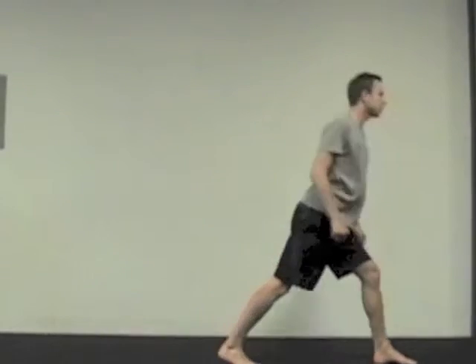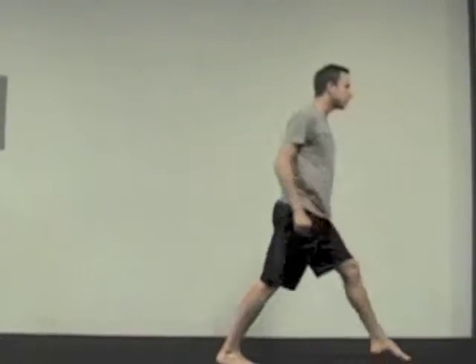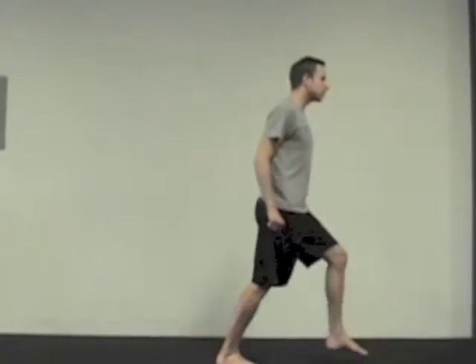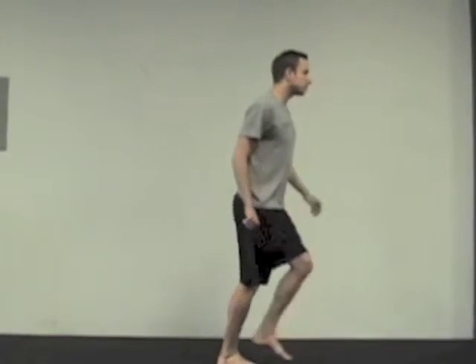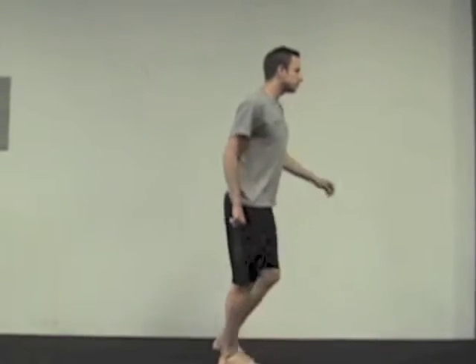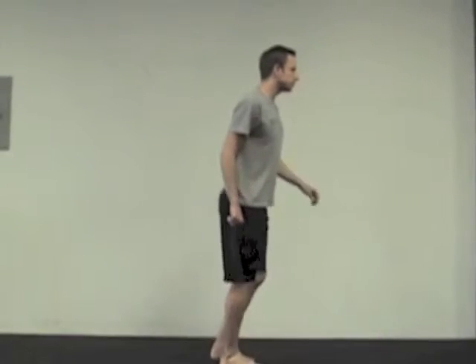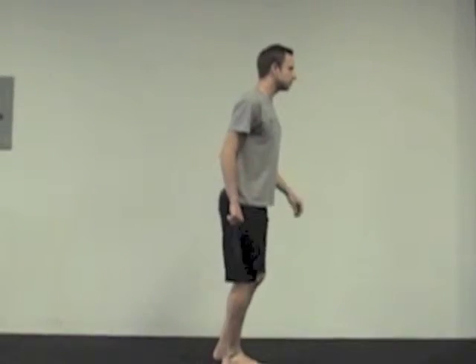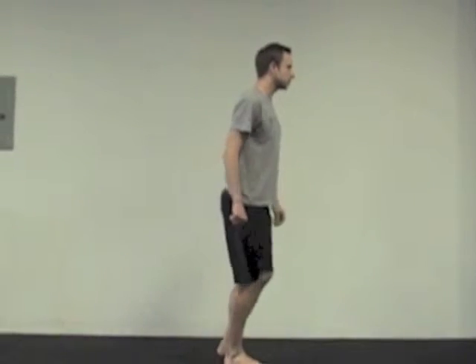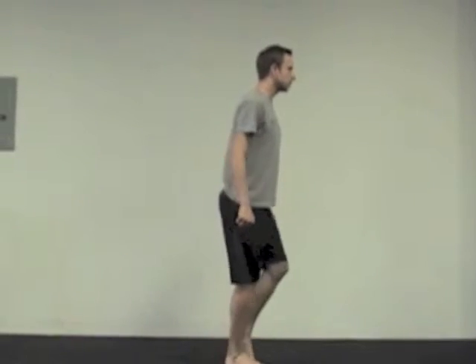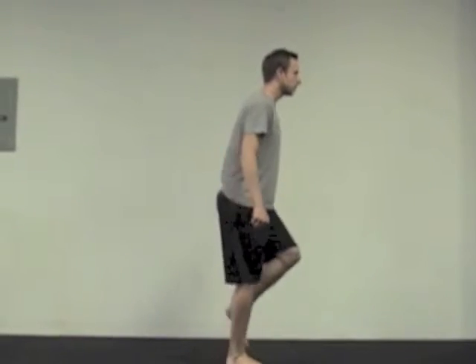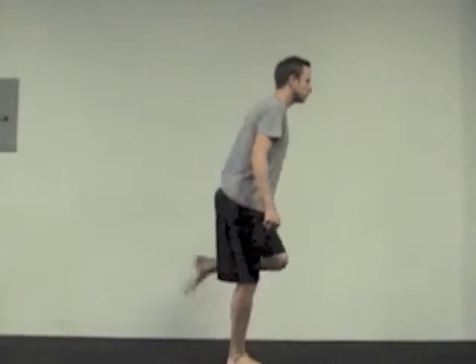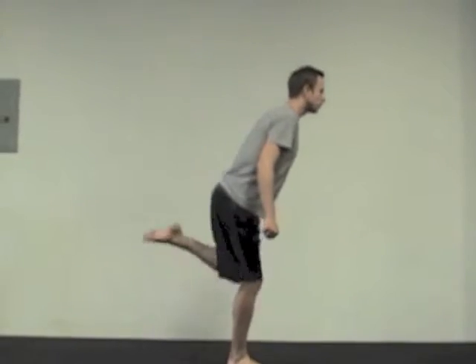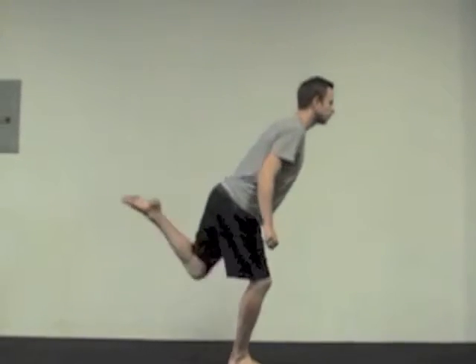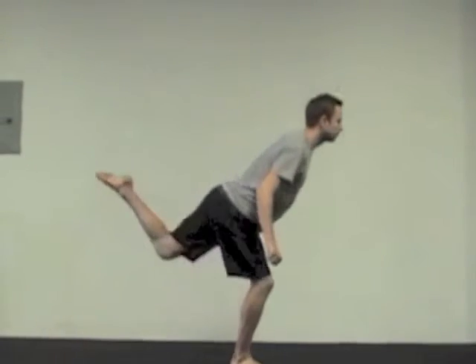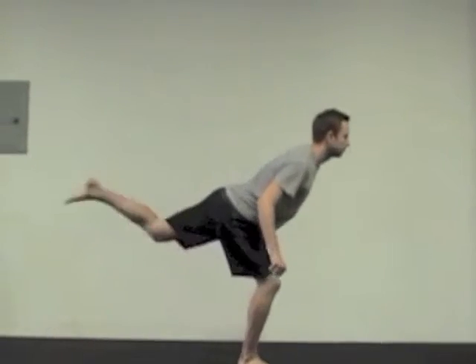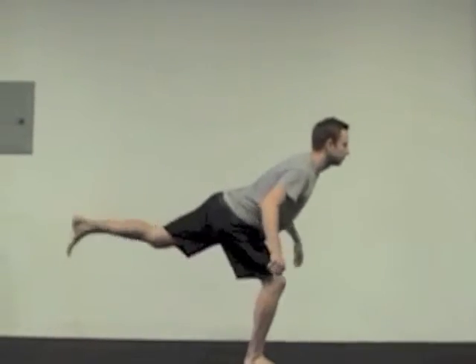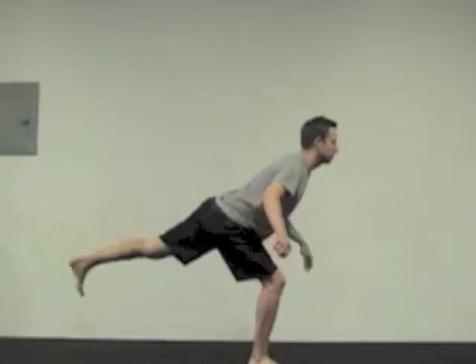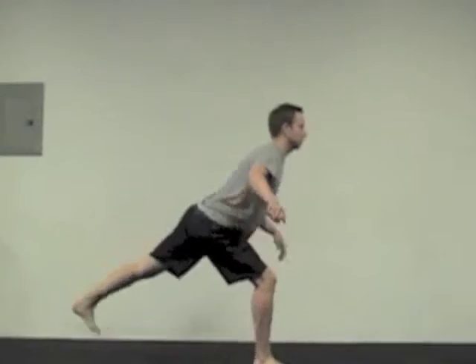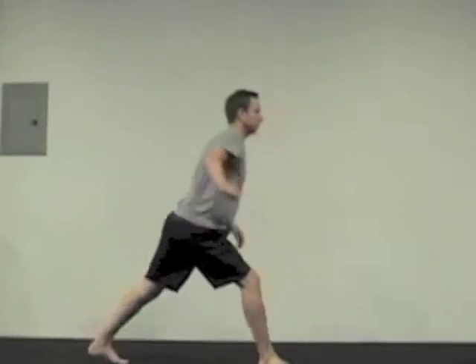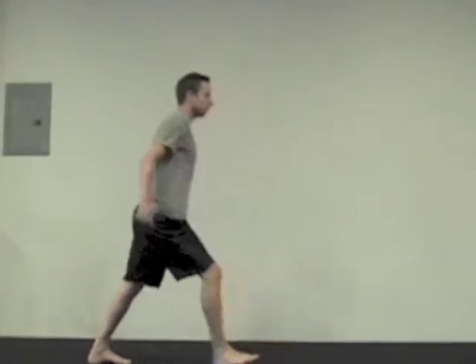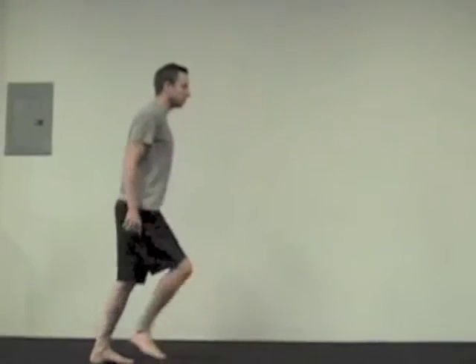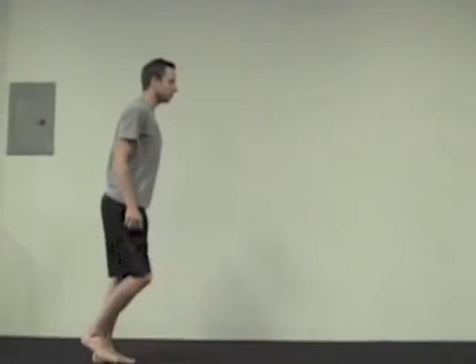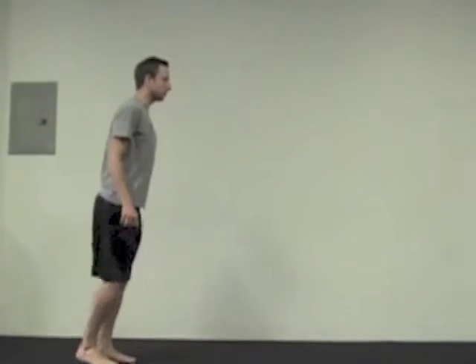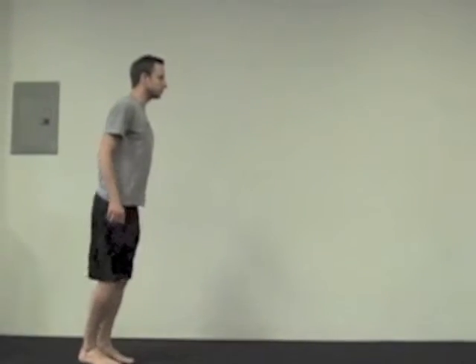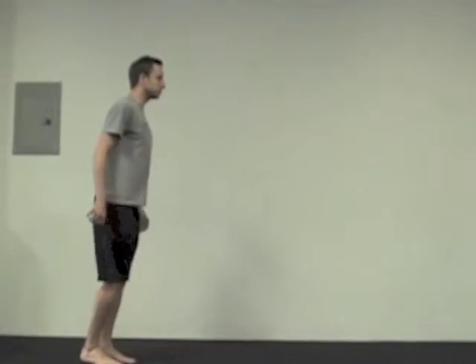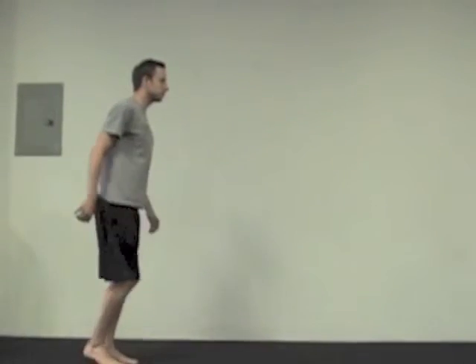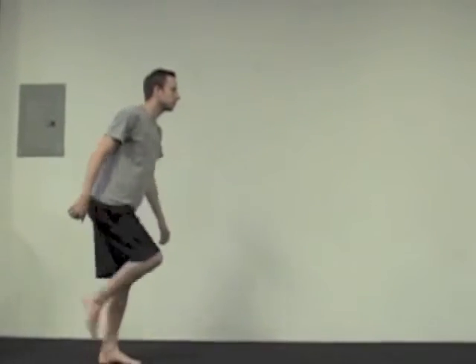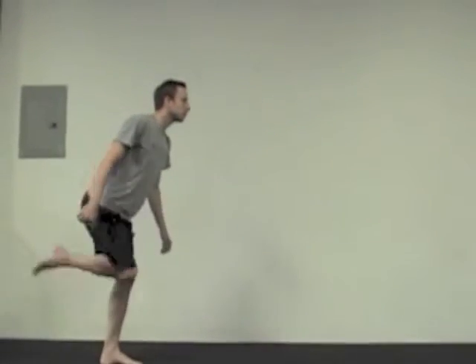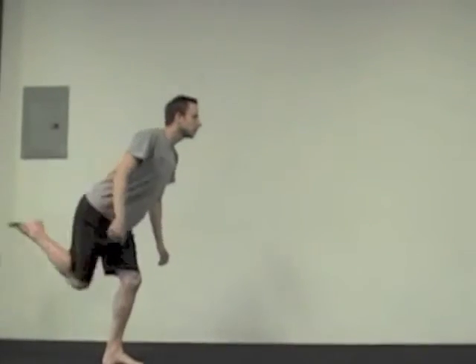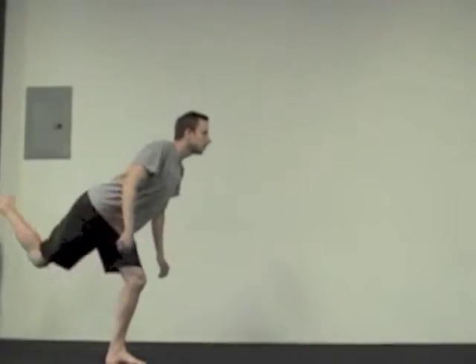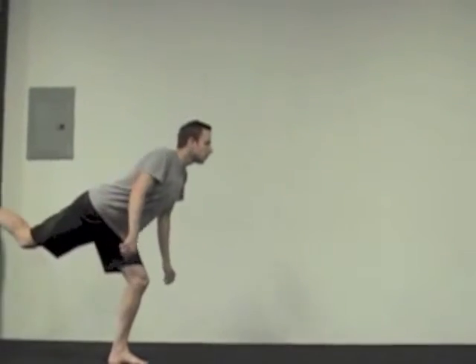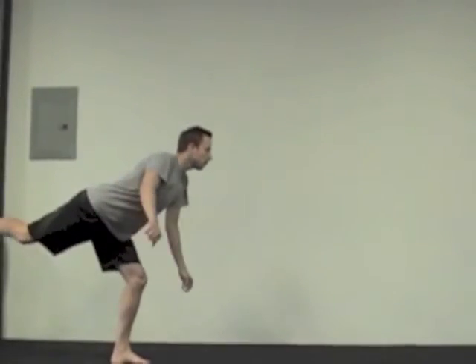You want to make sure you're going pretty slow here, maintaining balance and control. This shouldn't be very fast.